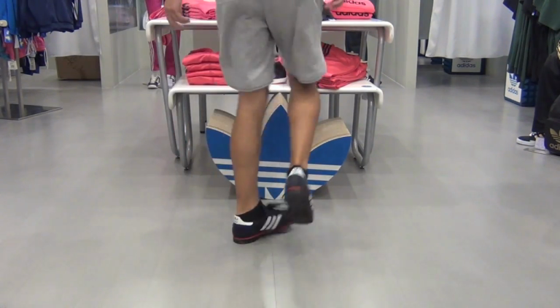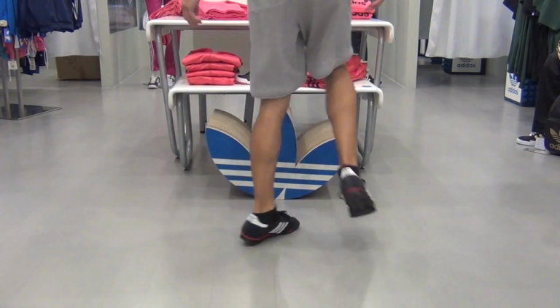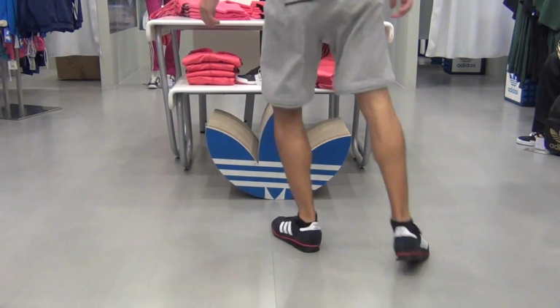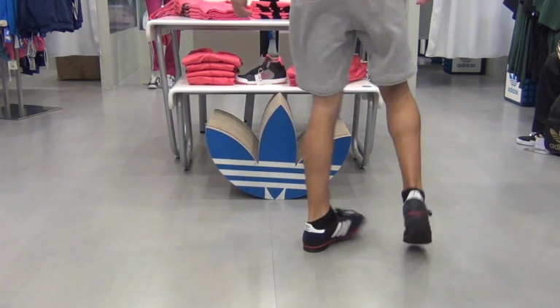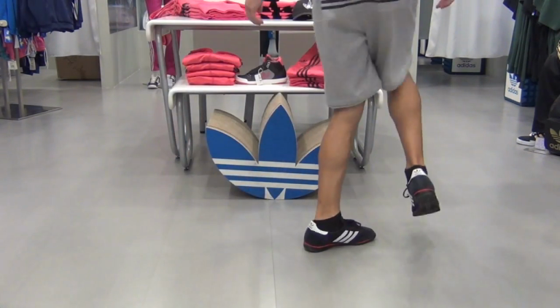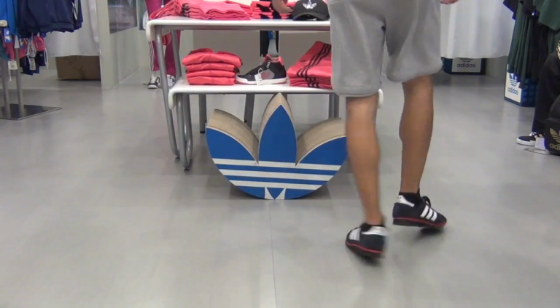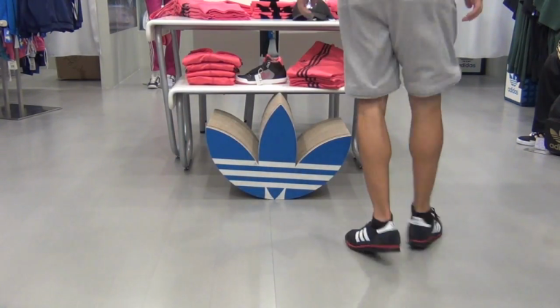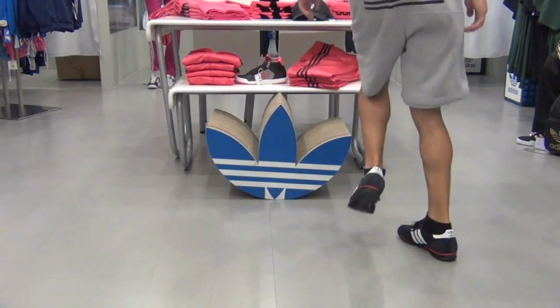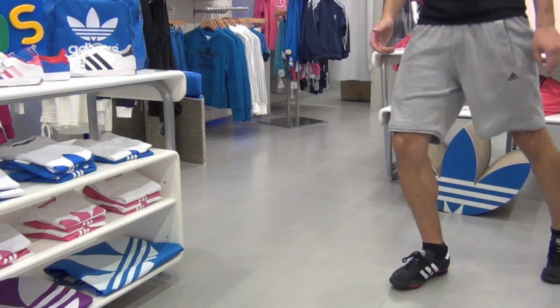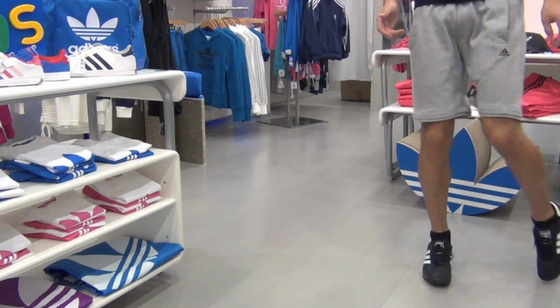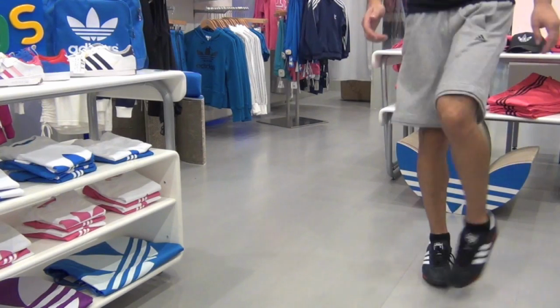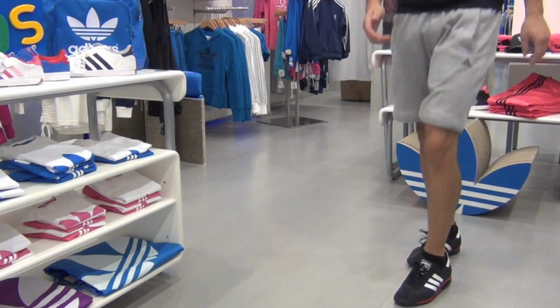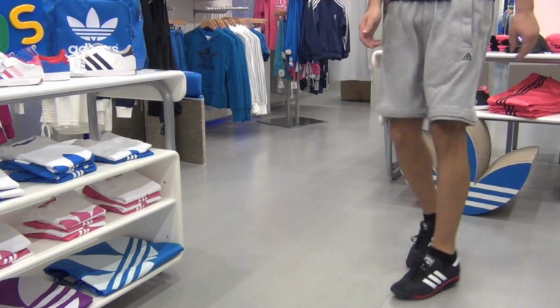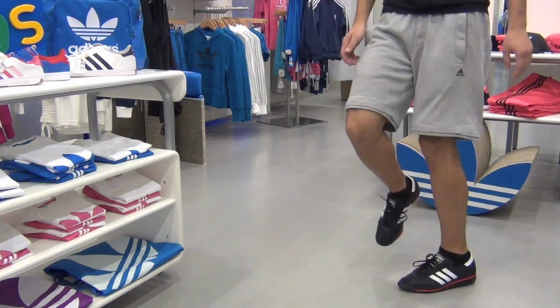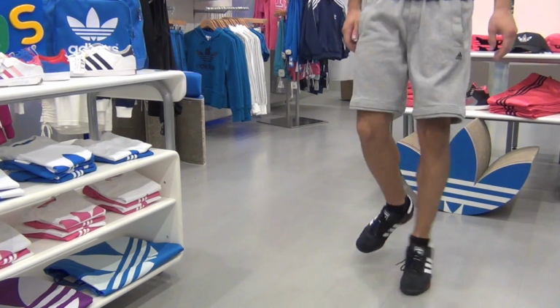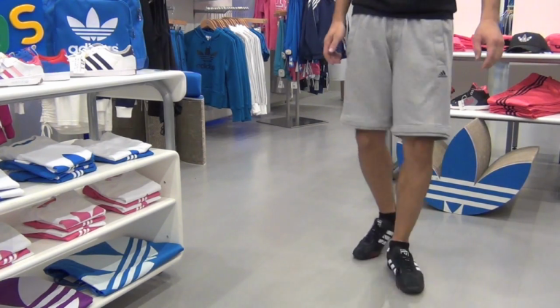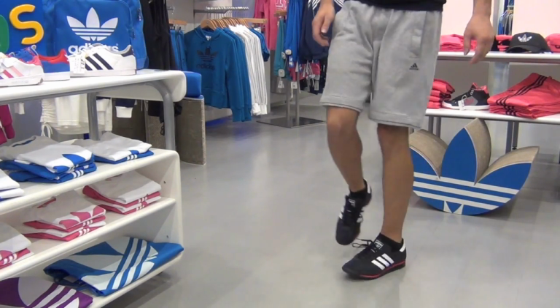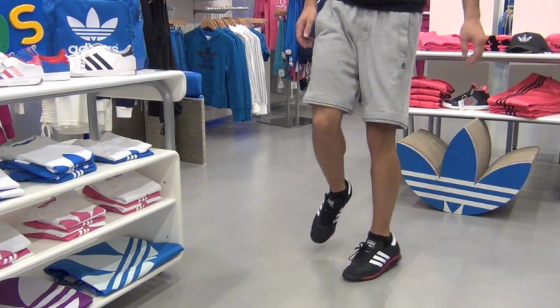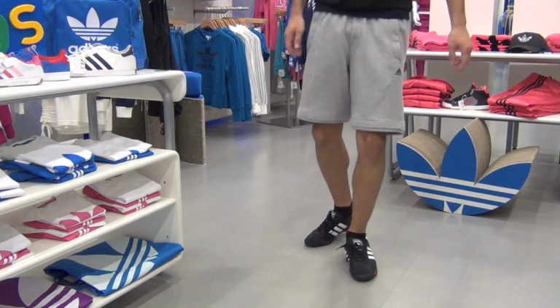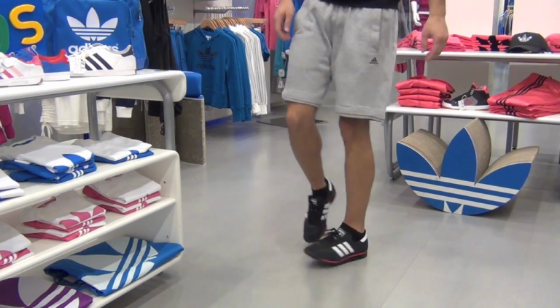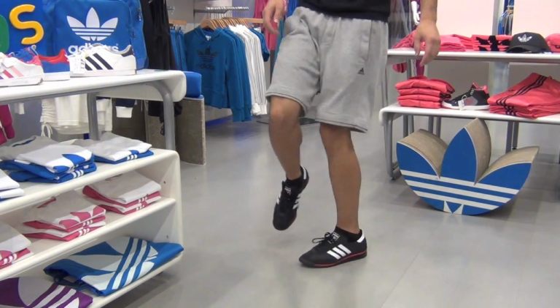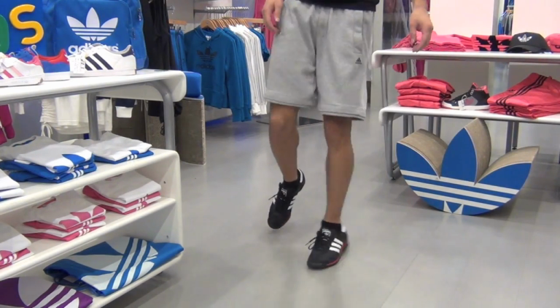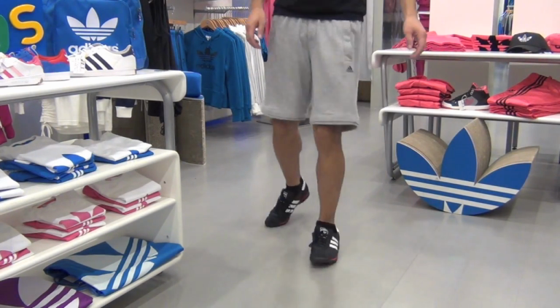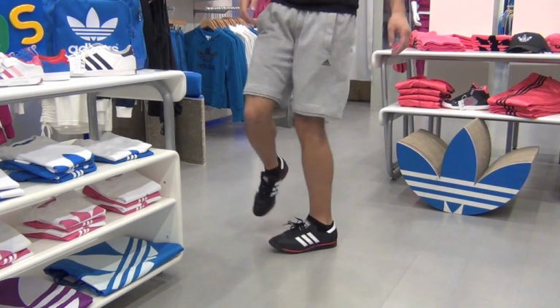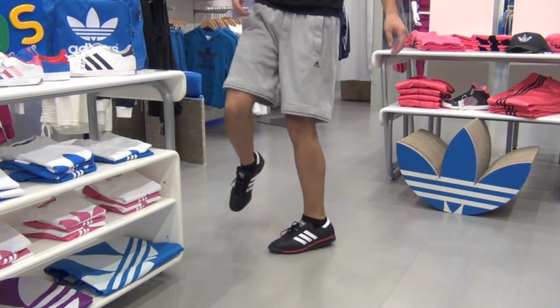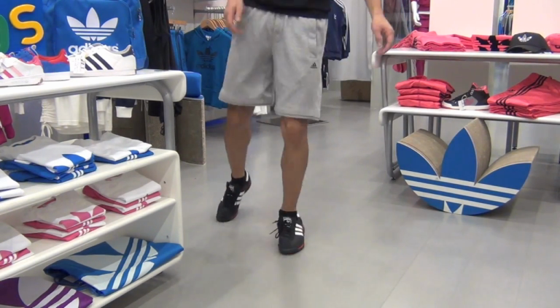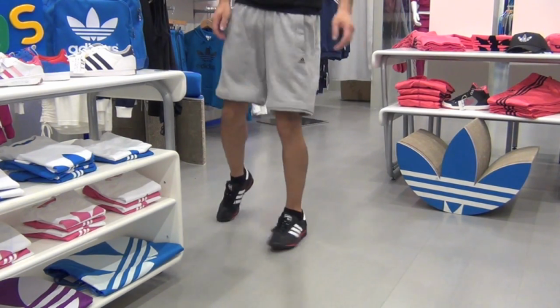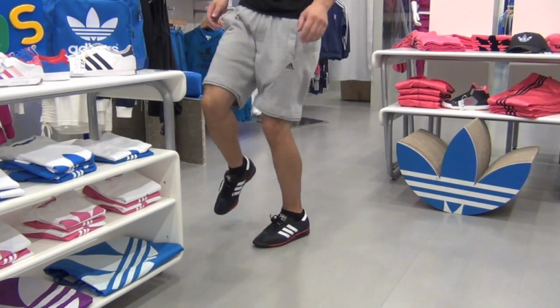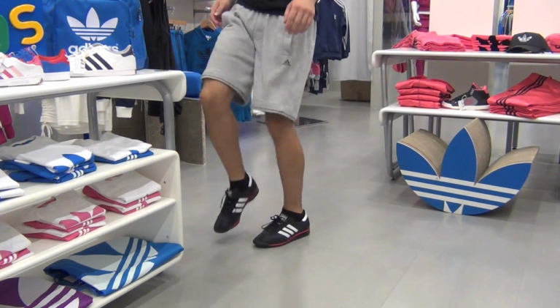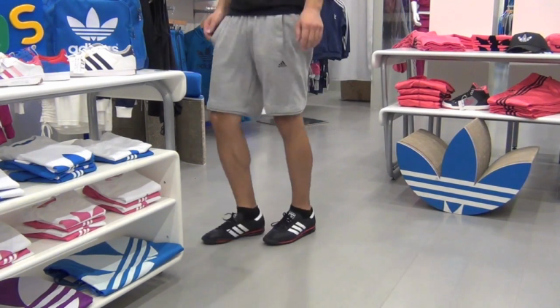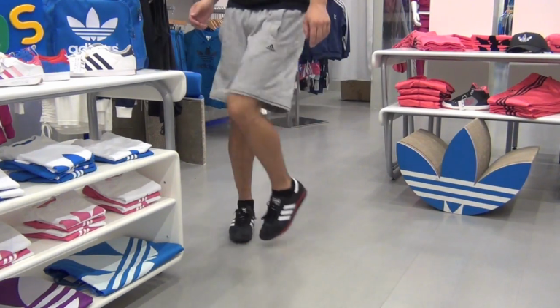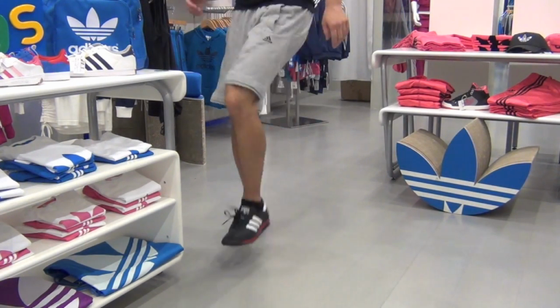From here on, you can put in some variations — kickings and putting your feet in different places — once you get used to it.